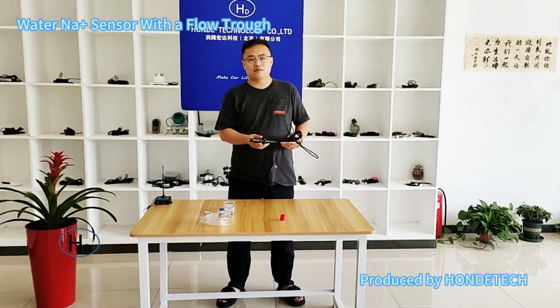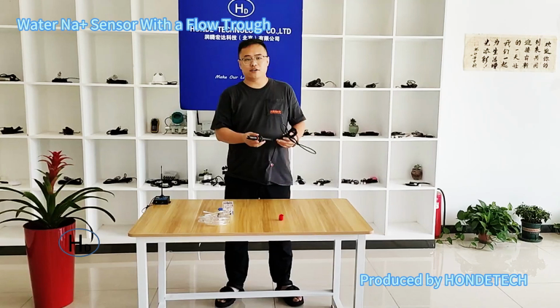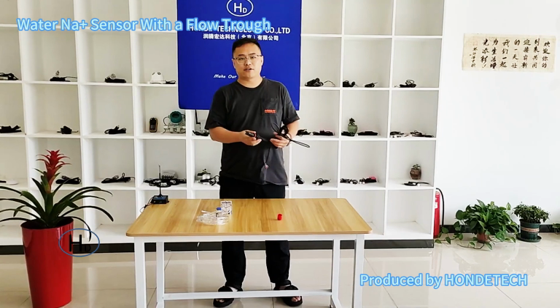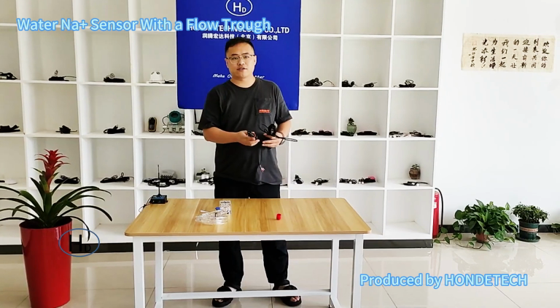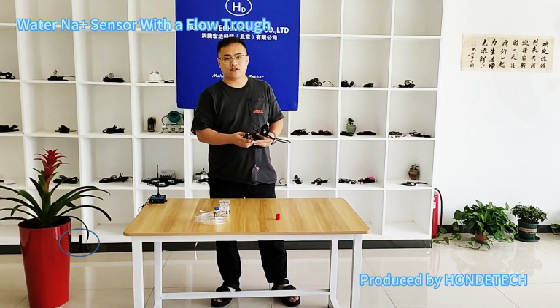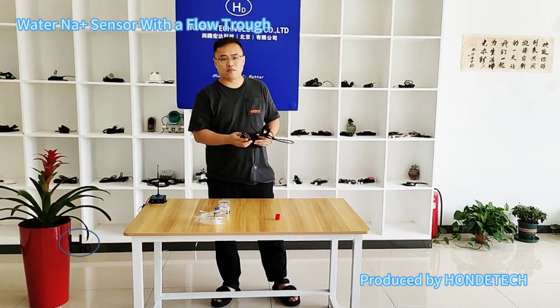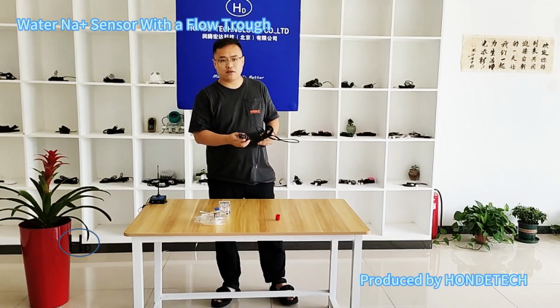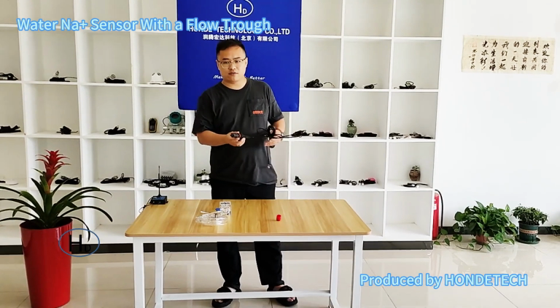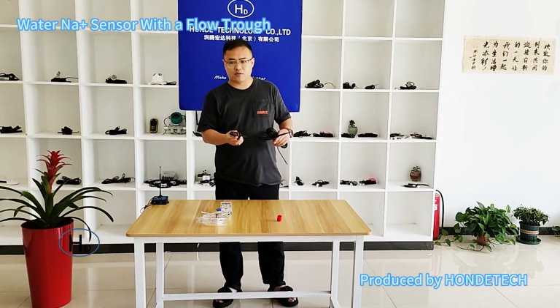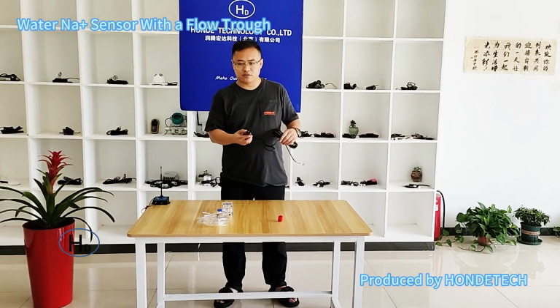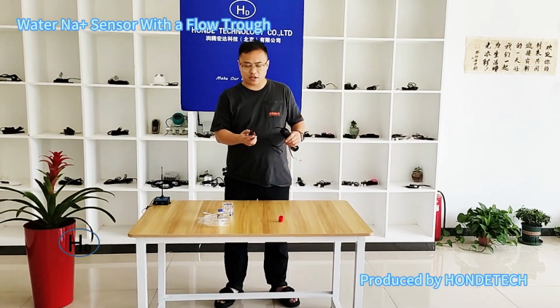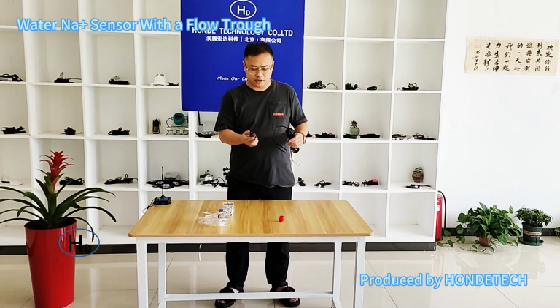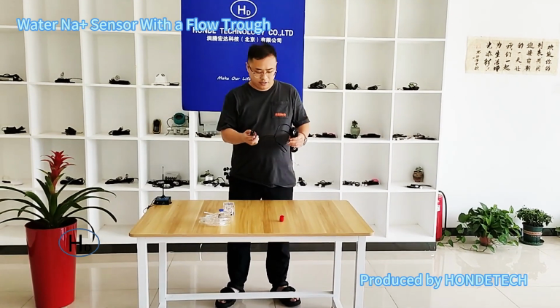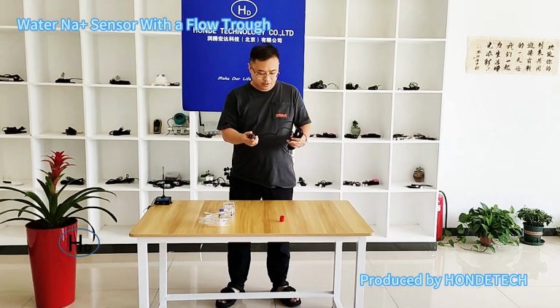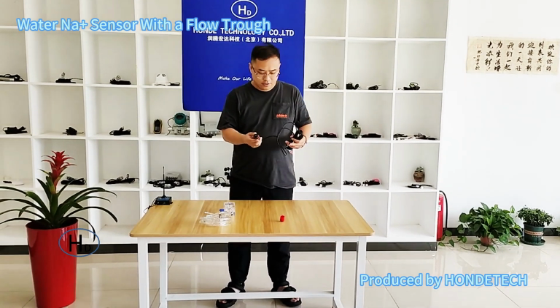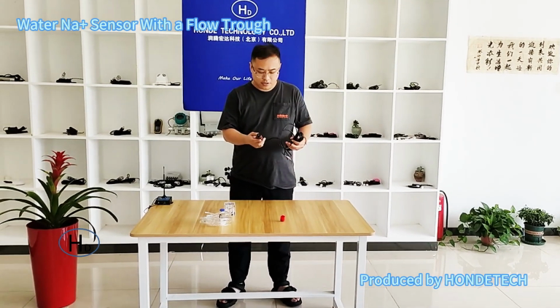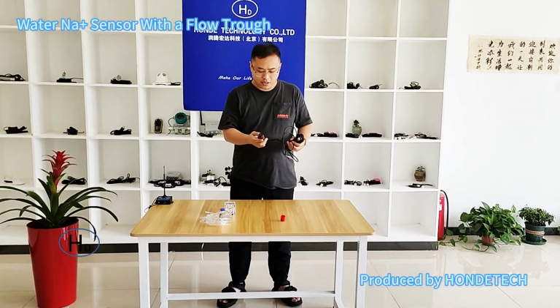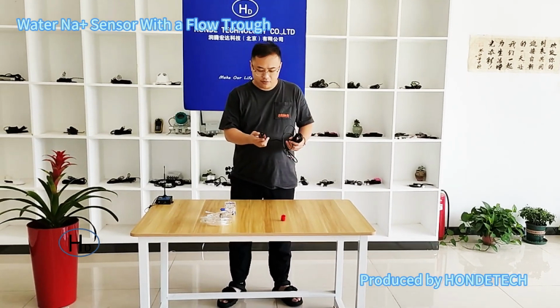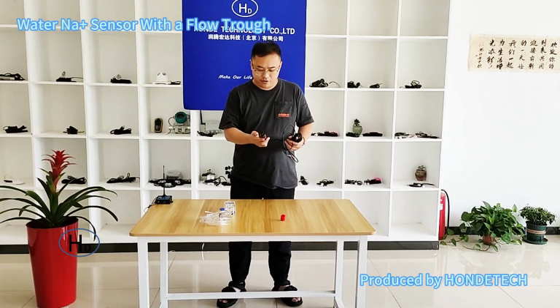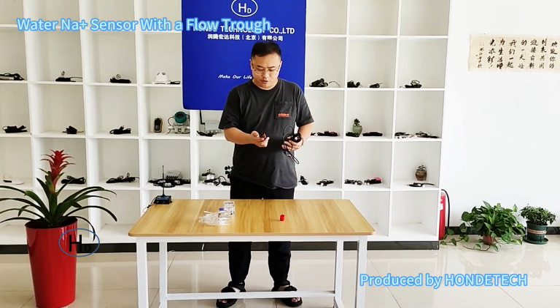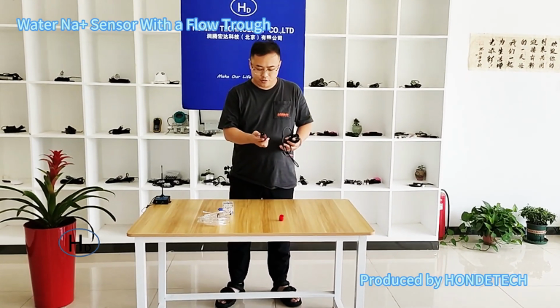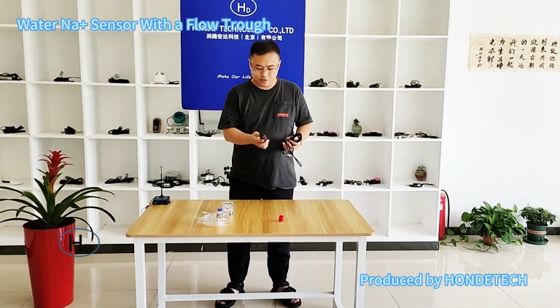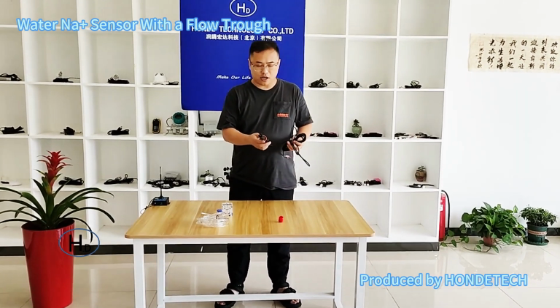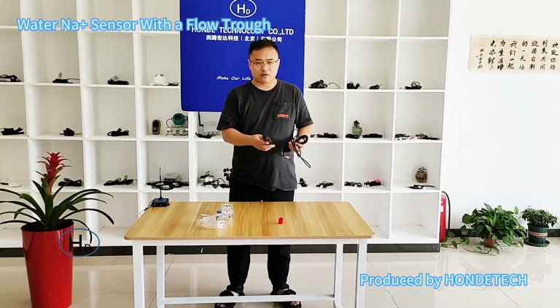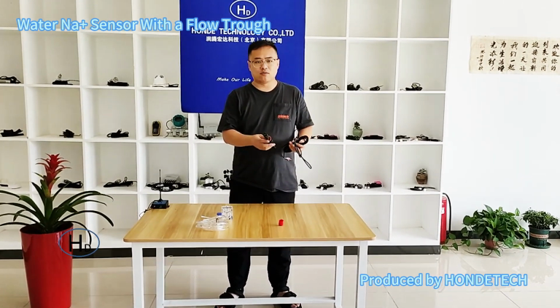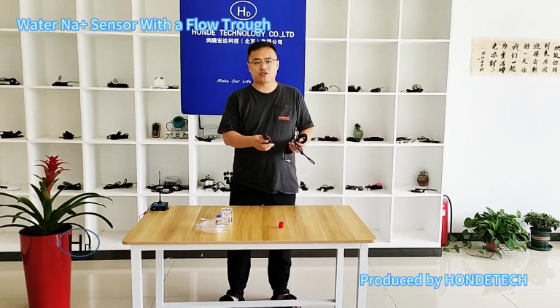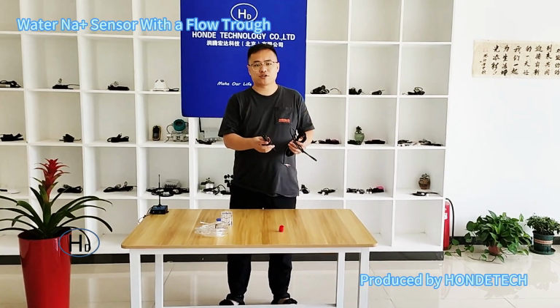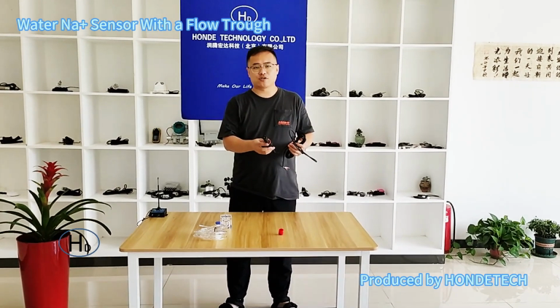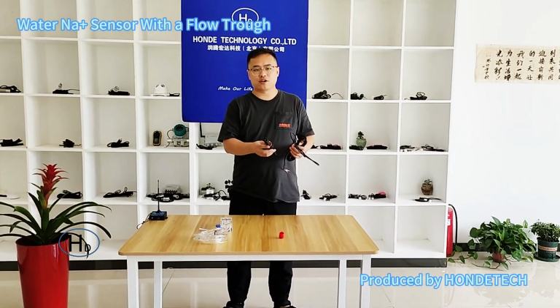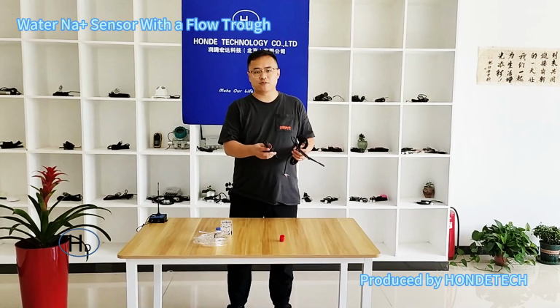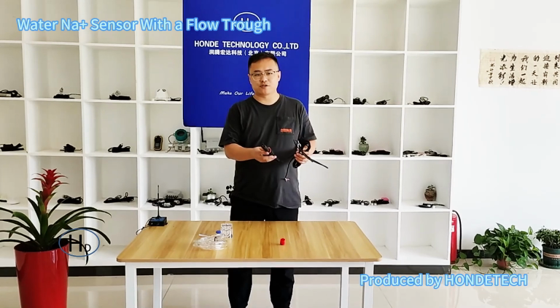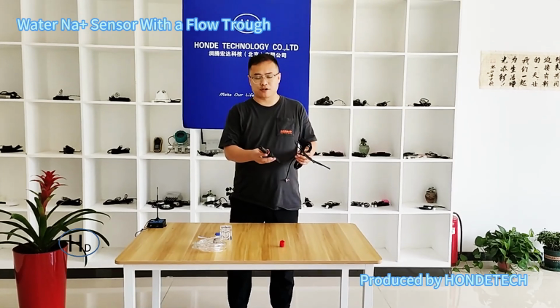Hello everybody, welcome to Maui from Golden Tech. Today I will introduce our water sodium ion sensor.